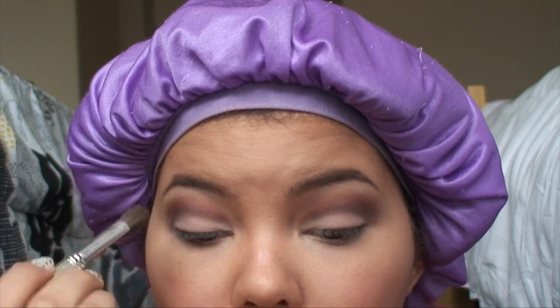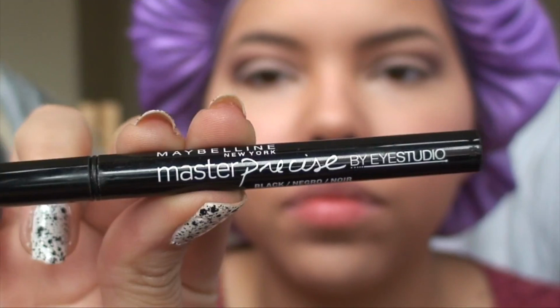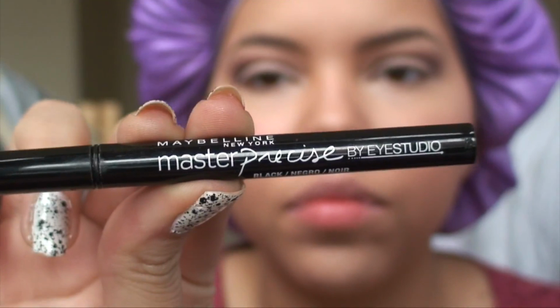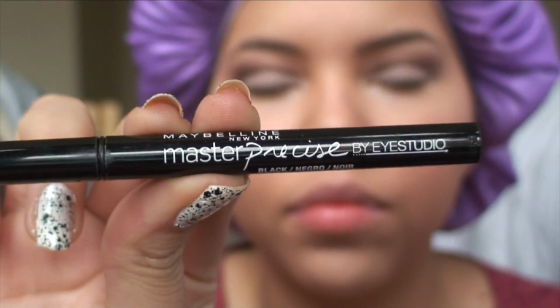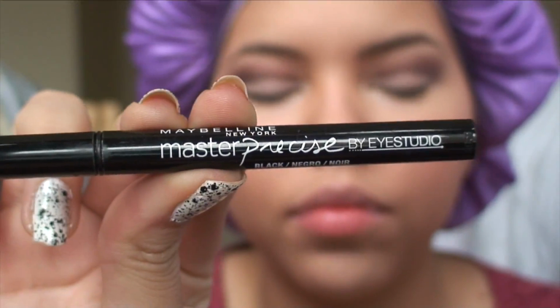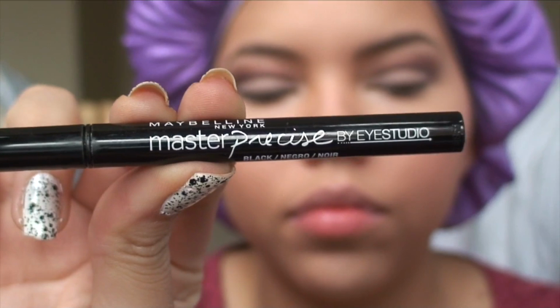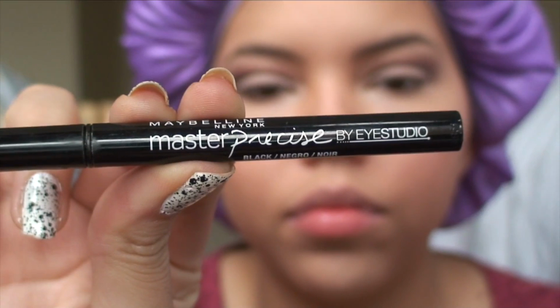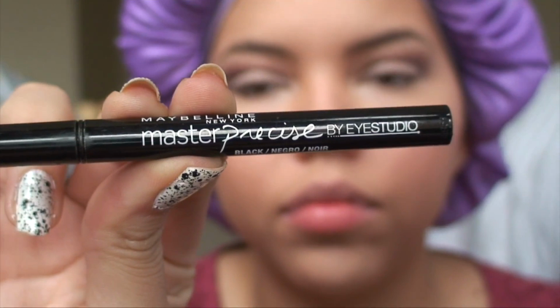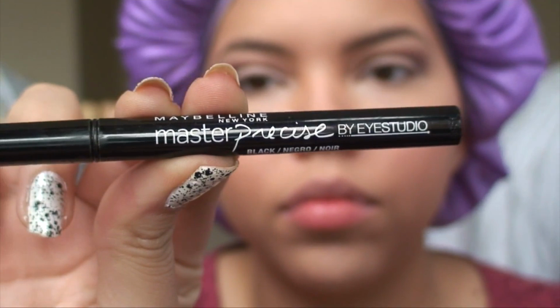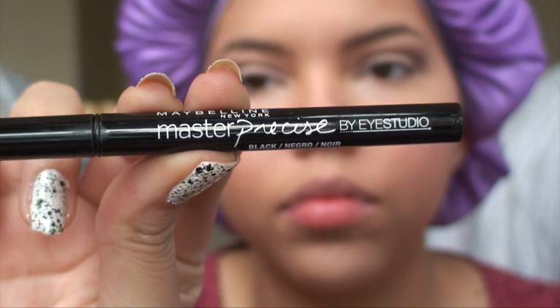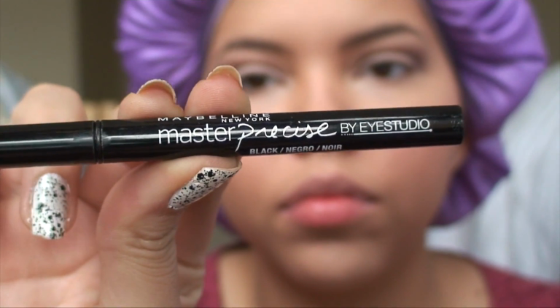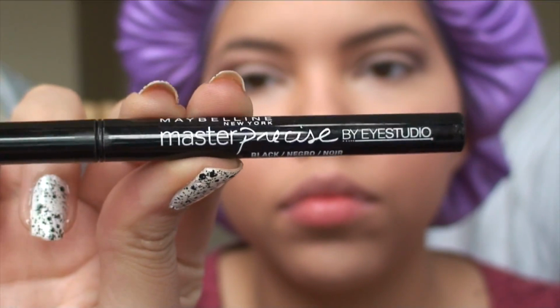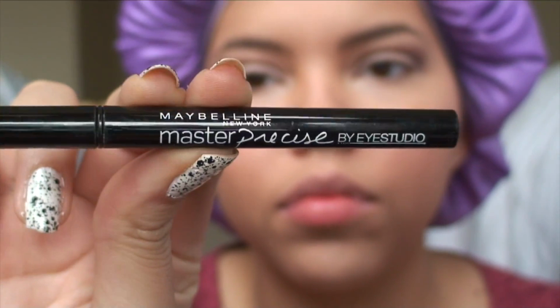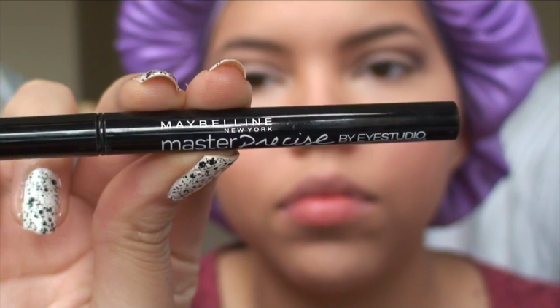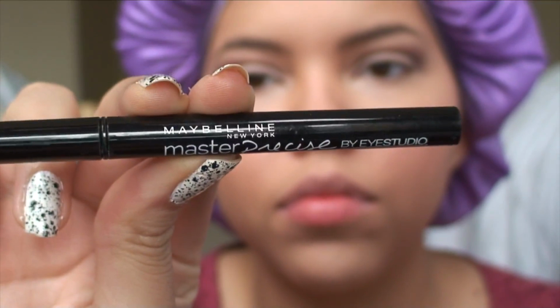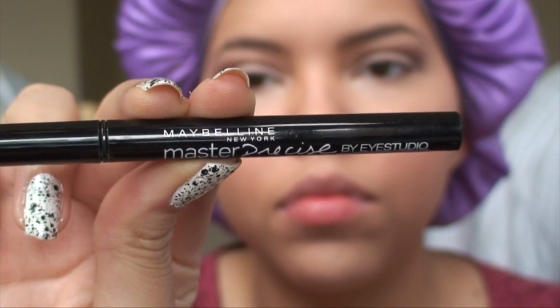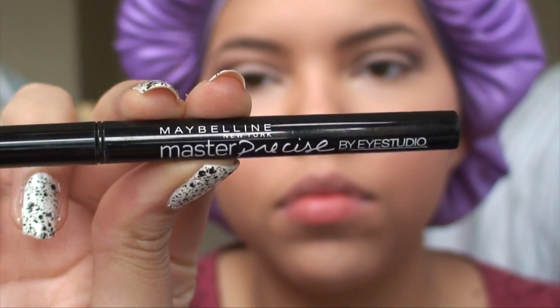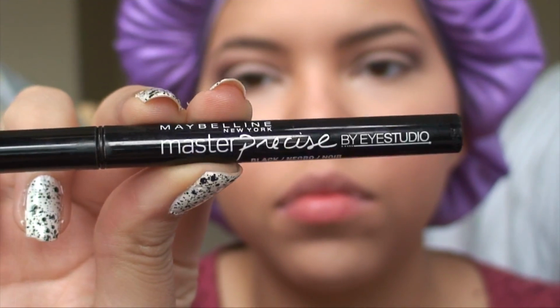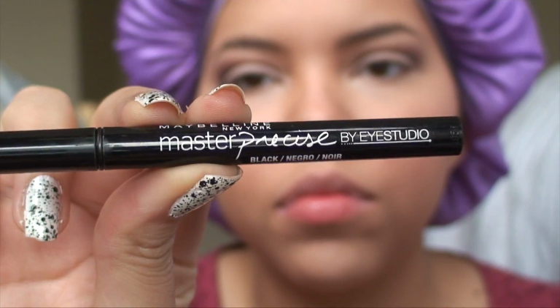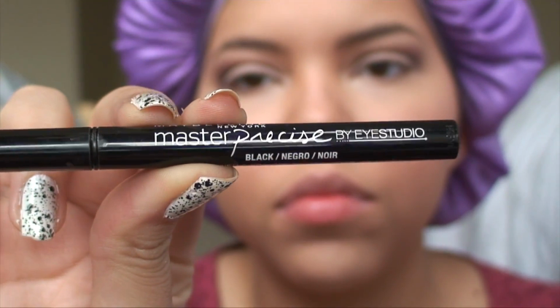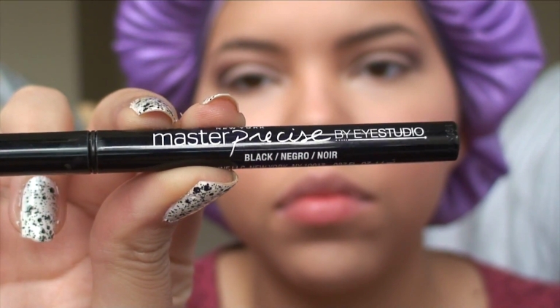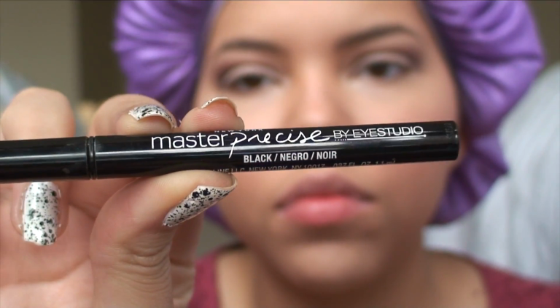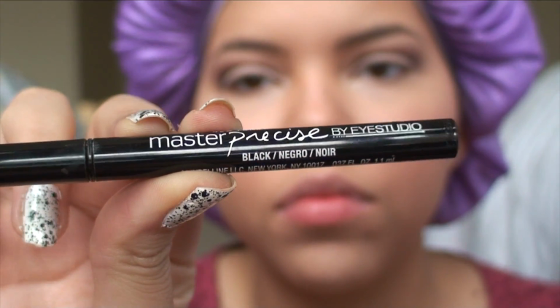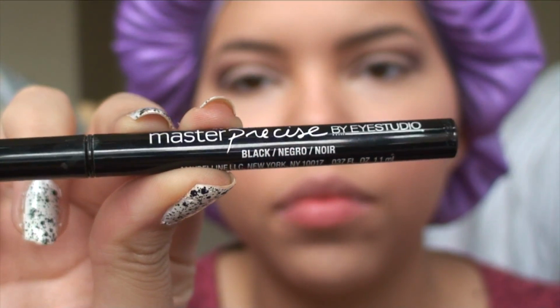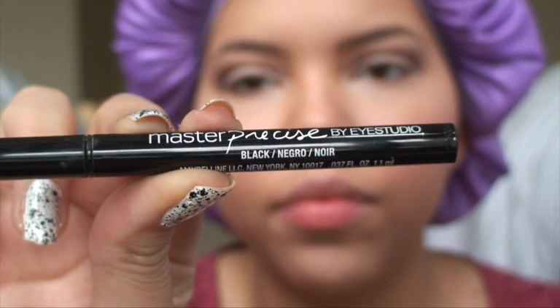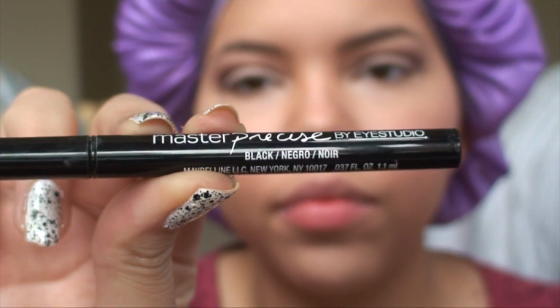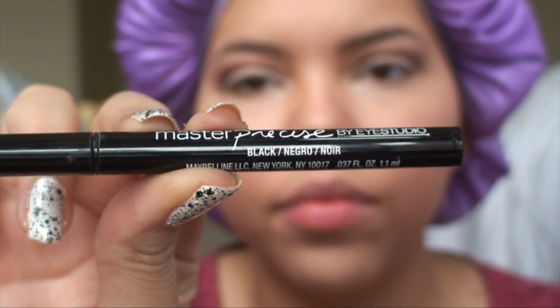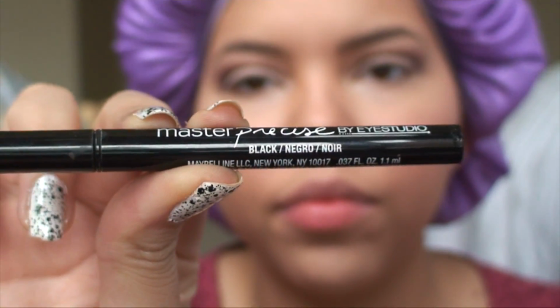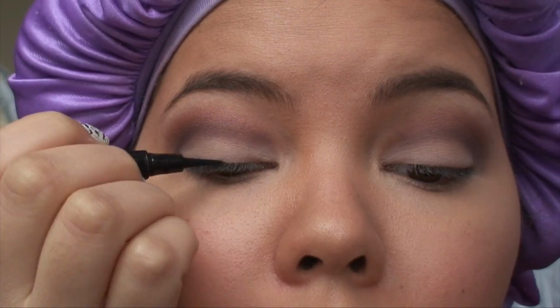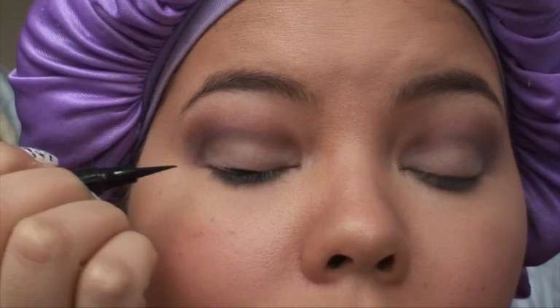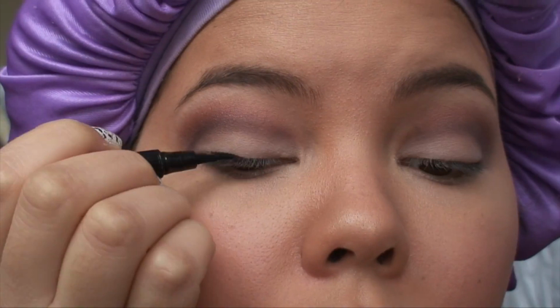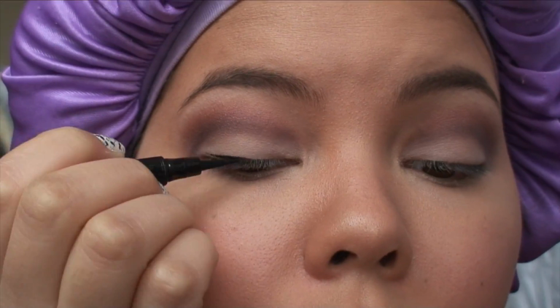Taking my Maybelline Master Precise eyeliner in black, I'm going to just line my upper line.